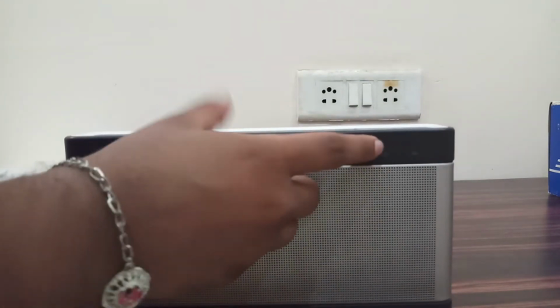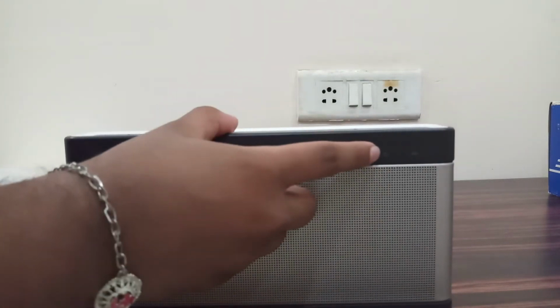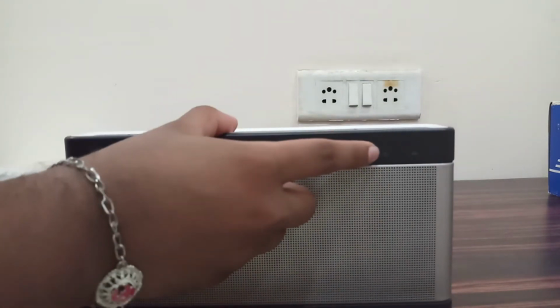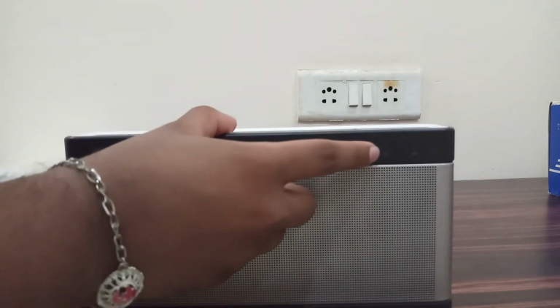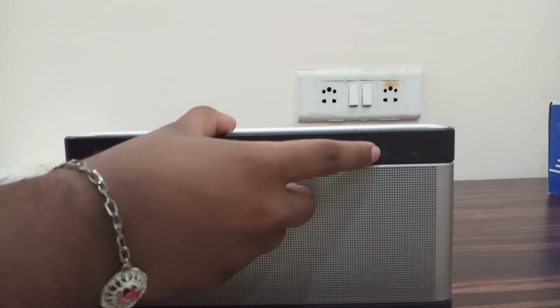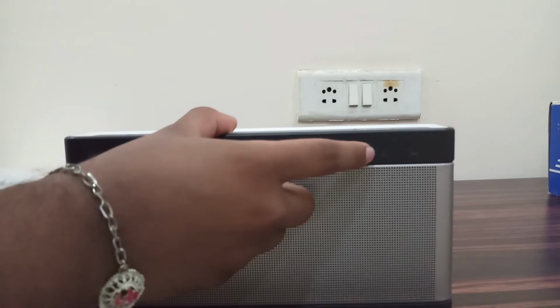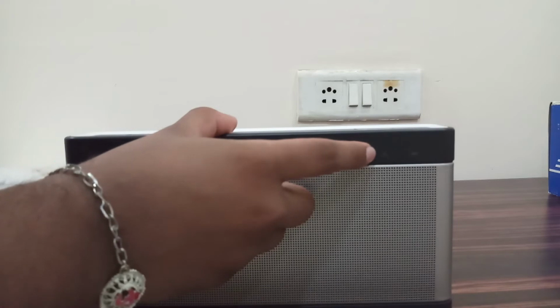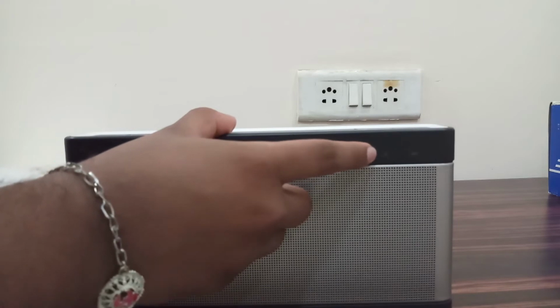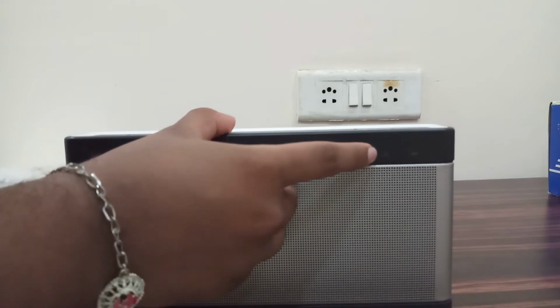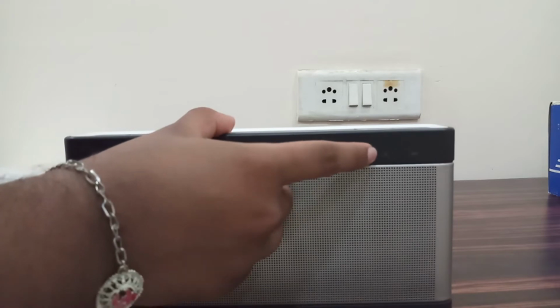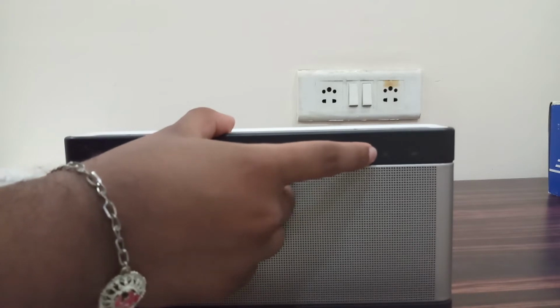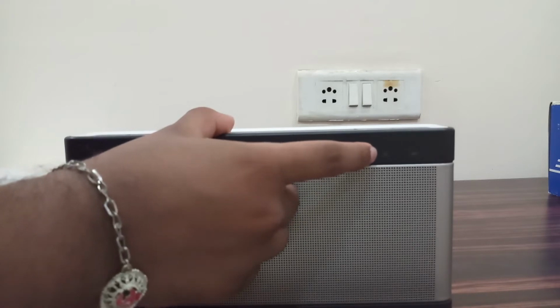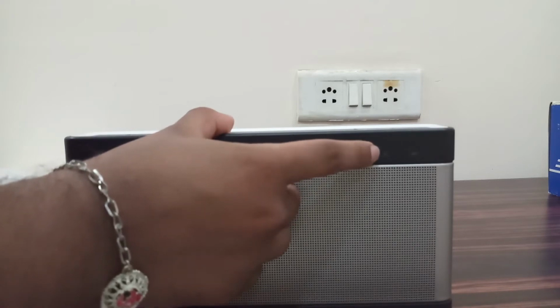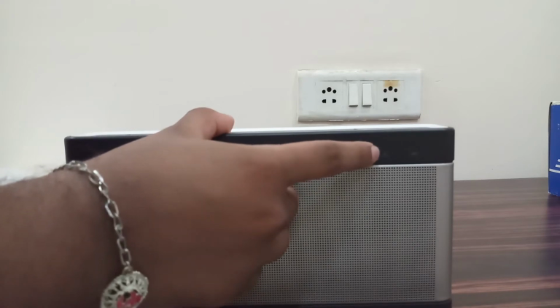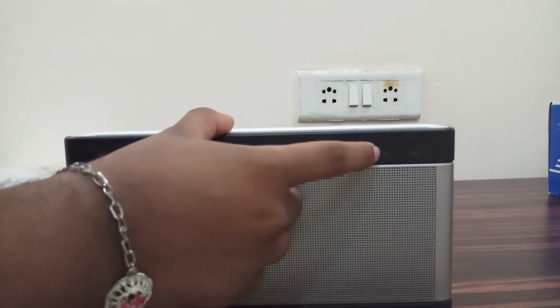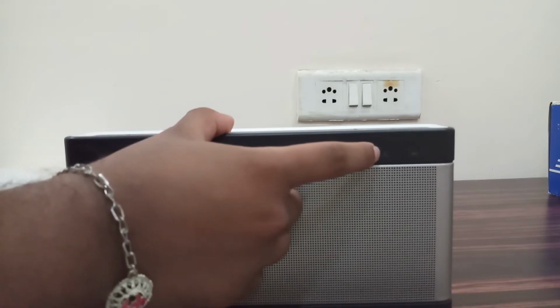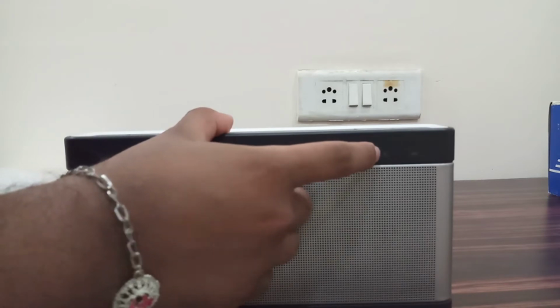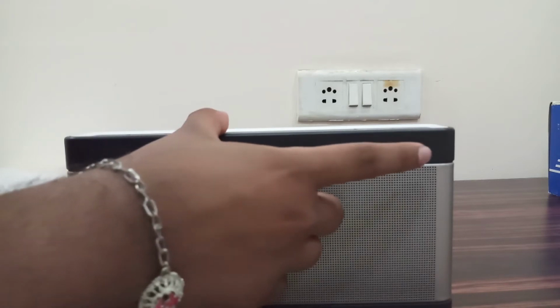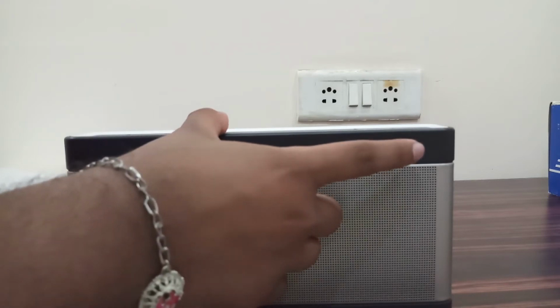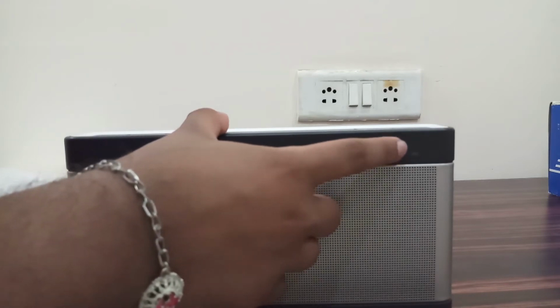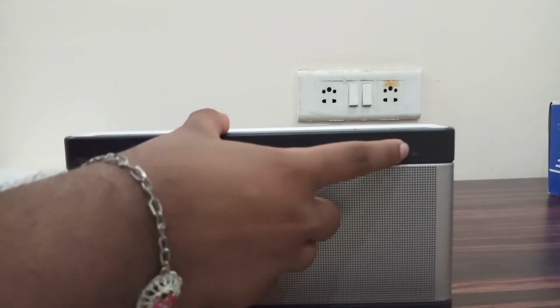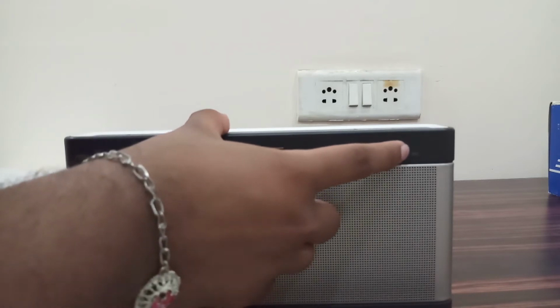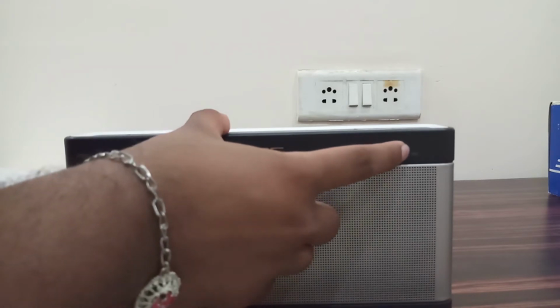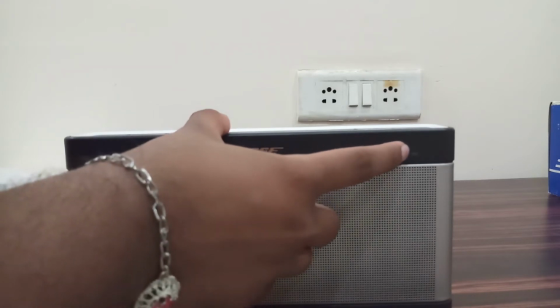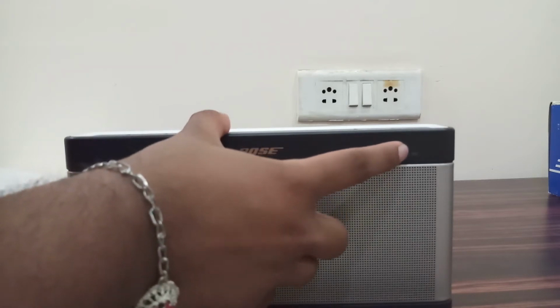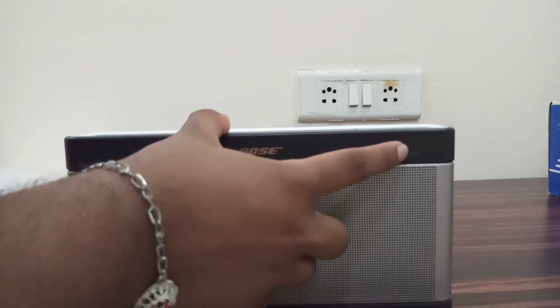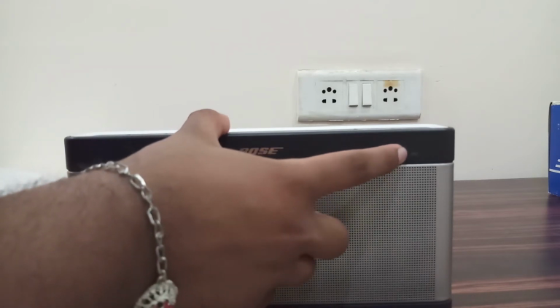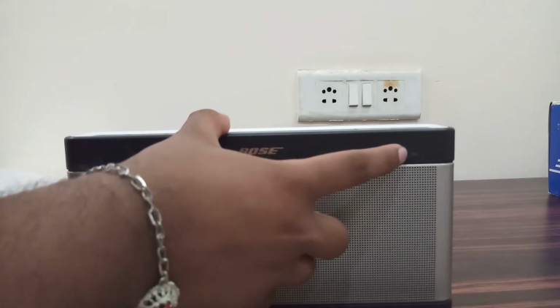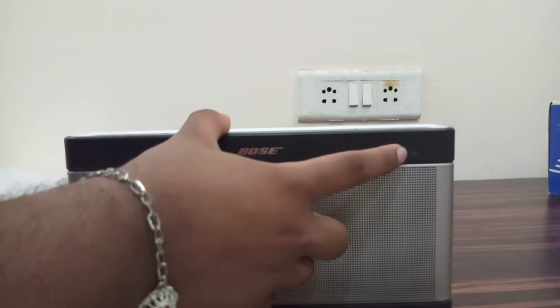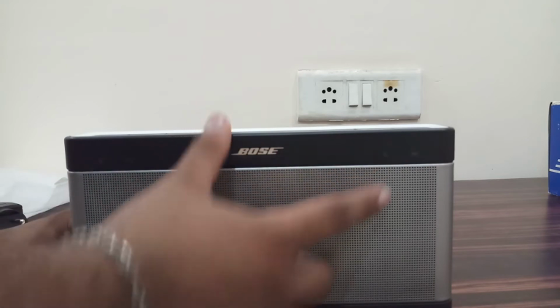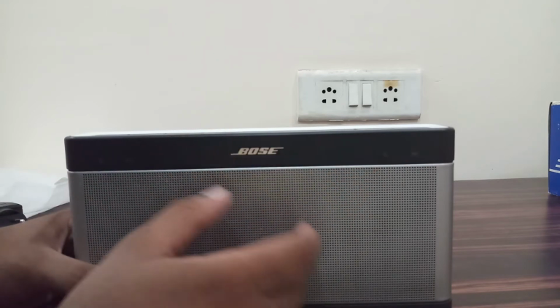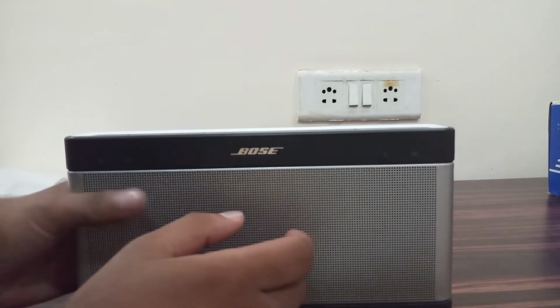So this is the speaker. Here you get 2 lights — this one is for audio muted, and this is the light for when you are charging and when the battery is low.